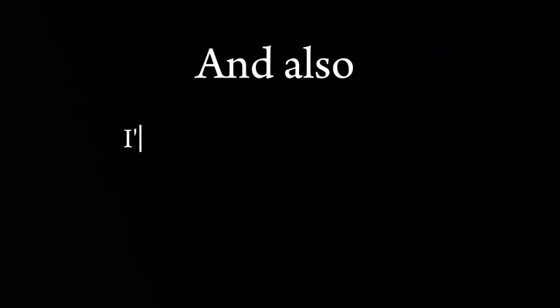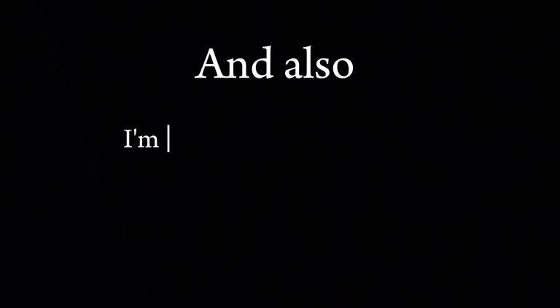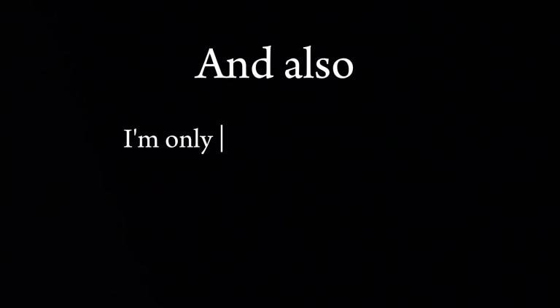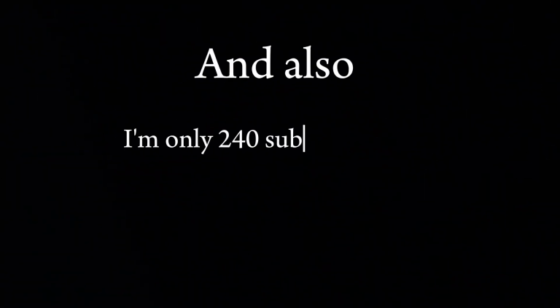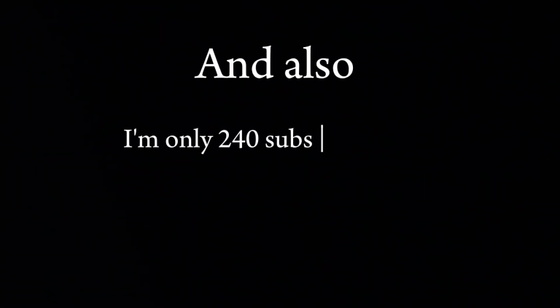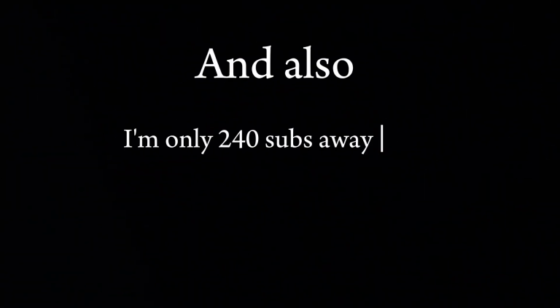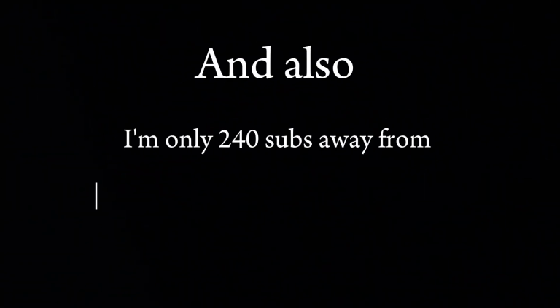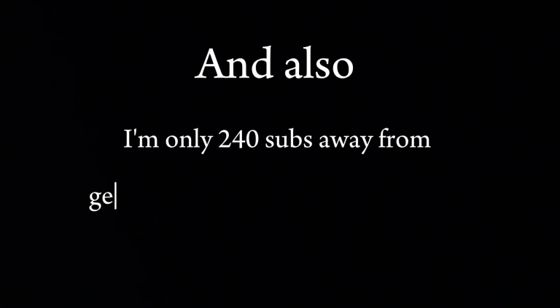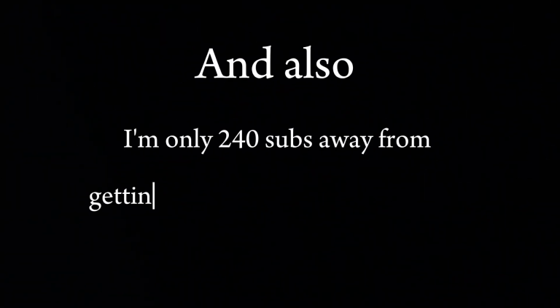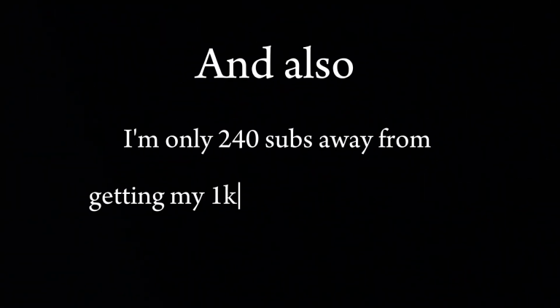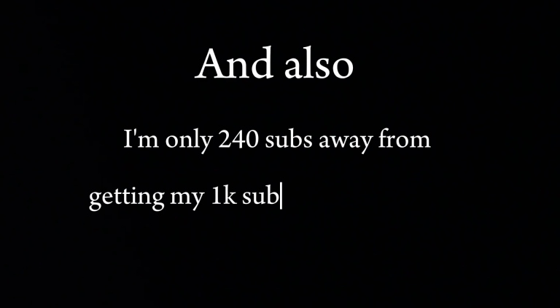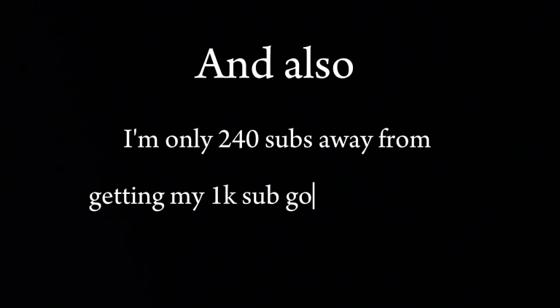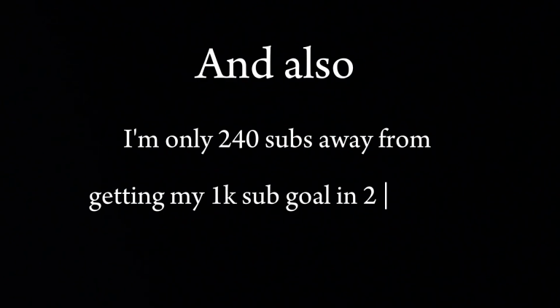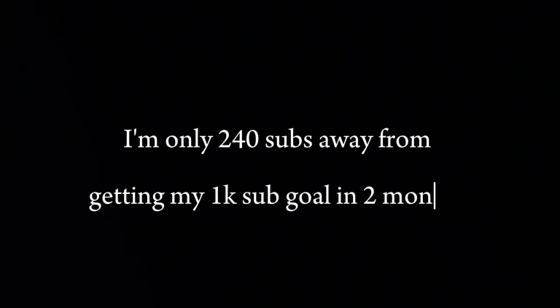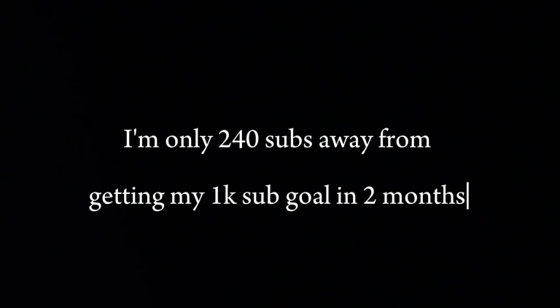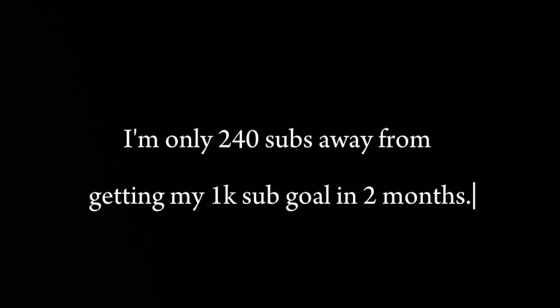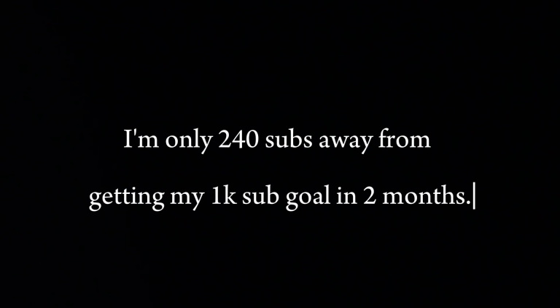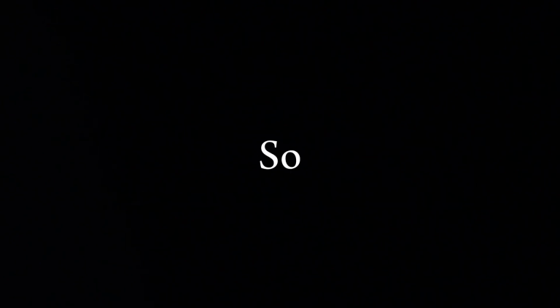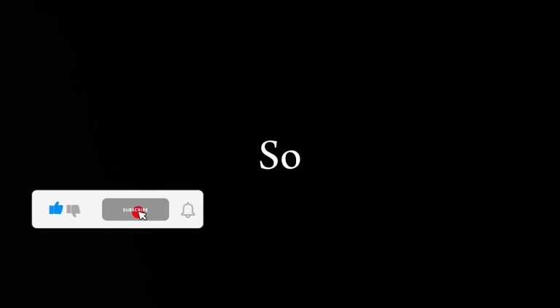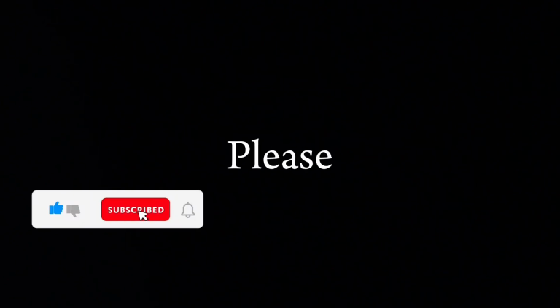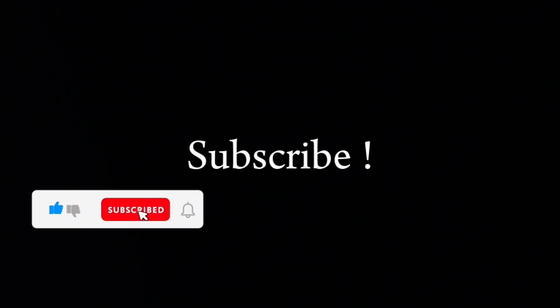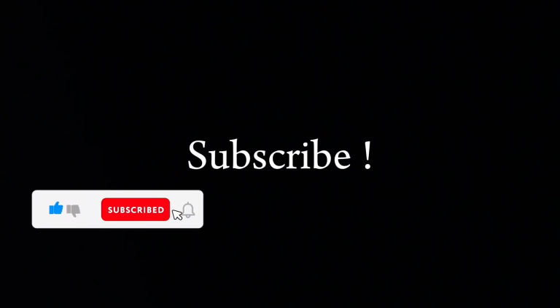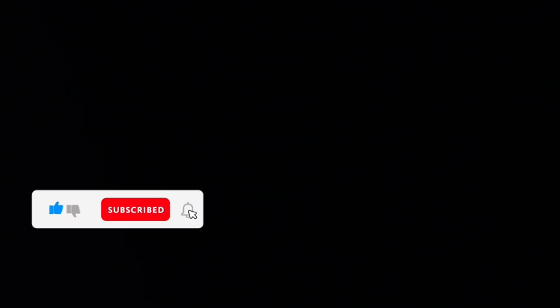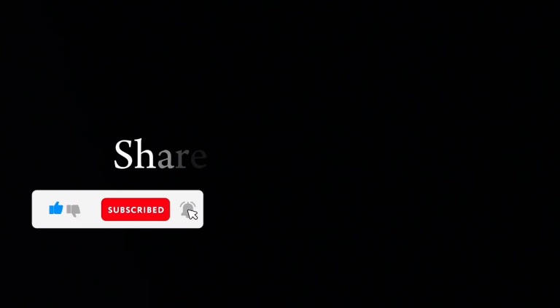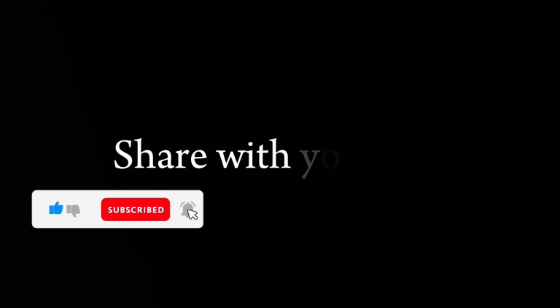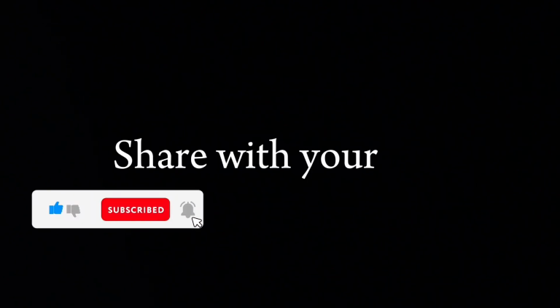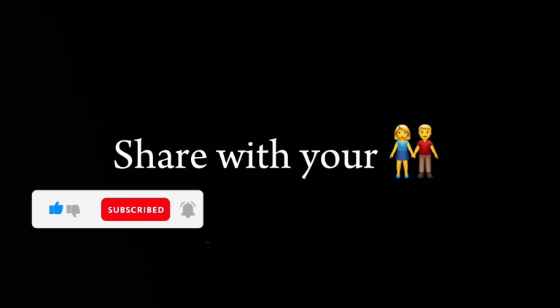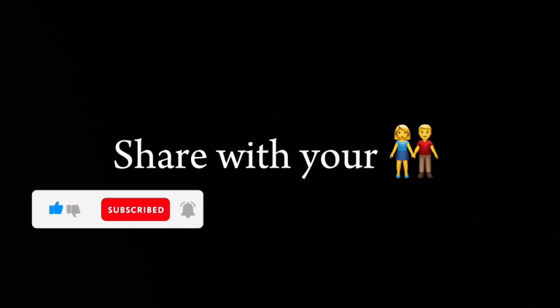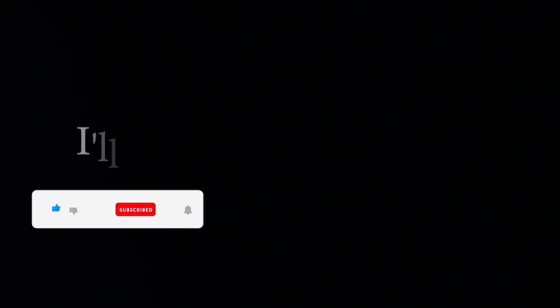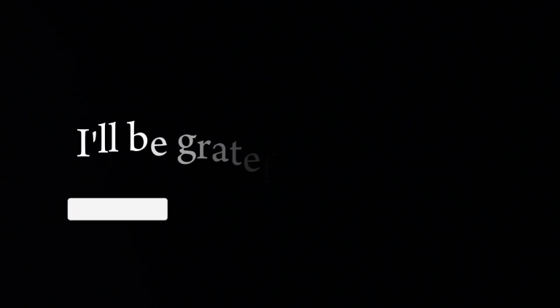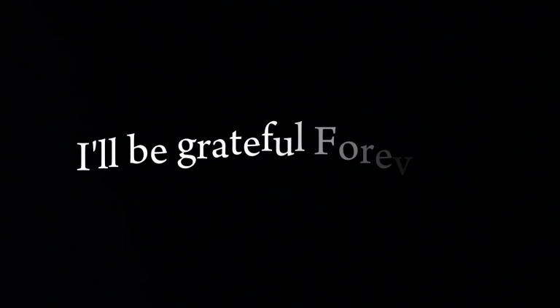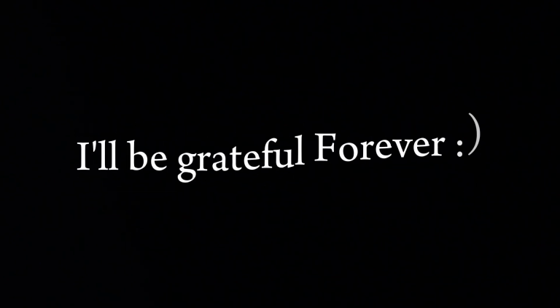I'm only 240 steps away from getting my 1K subscriber goal in 2 months, so please subscribe, share with your friends, and I'll be grateful forever.